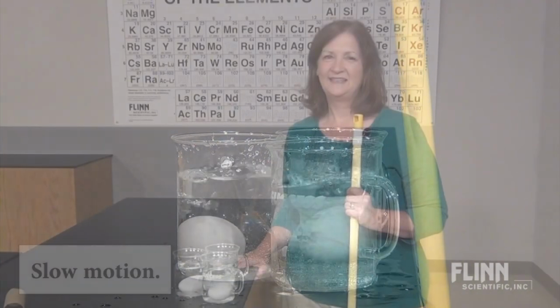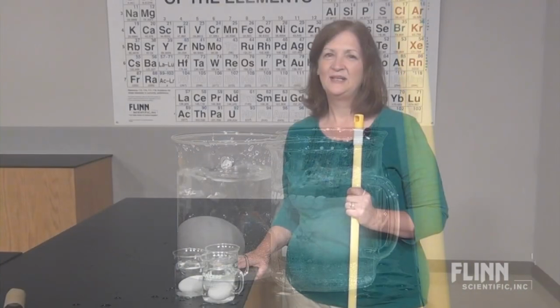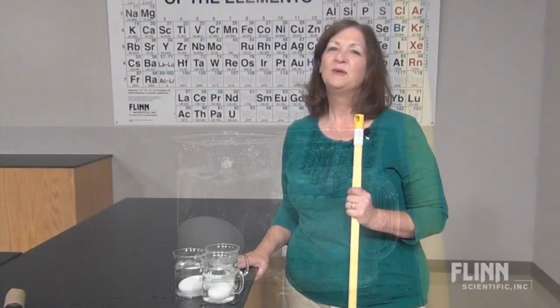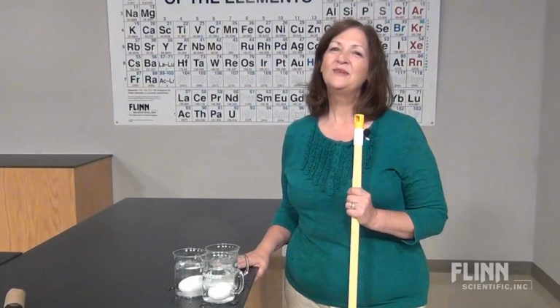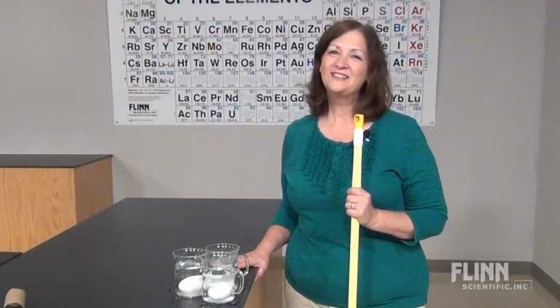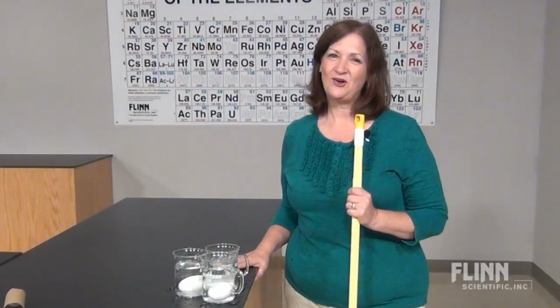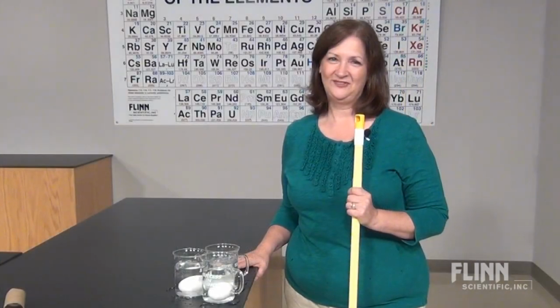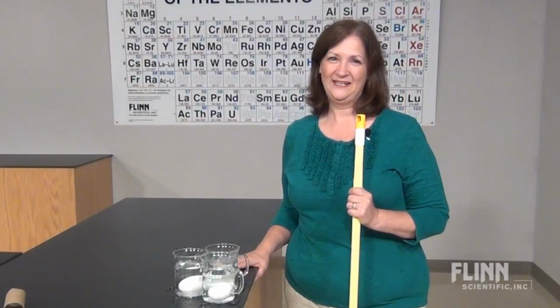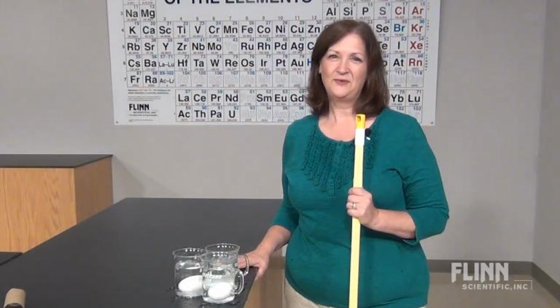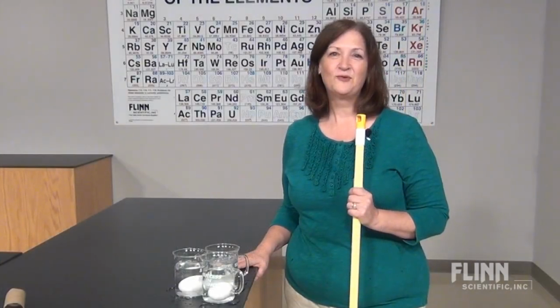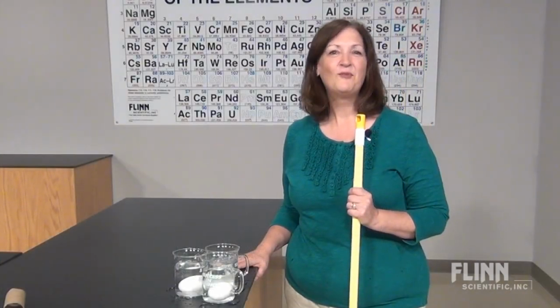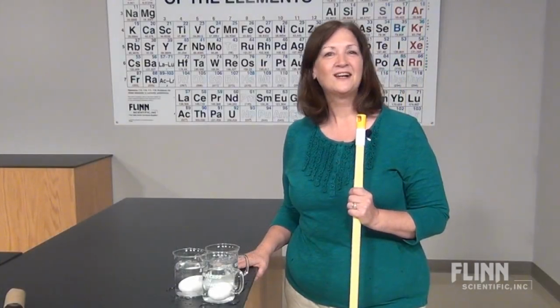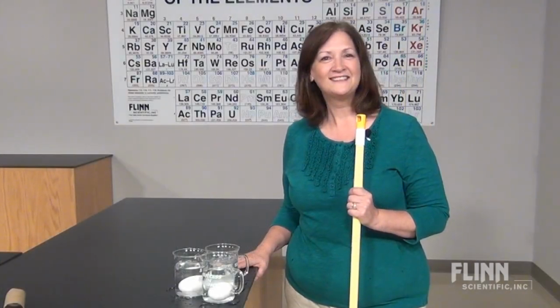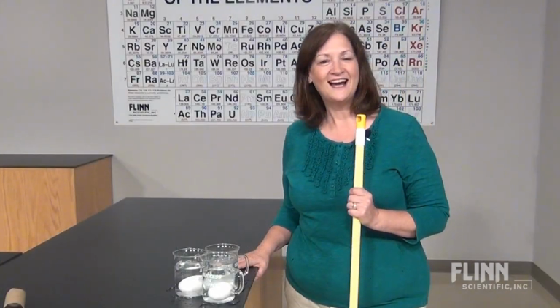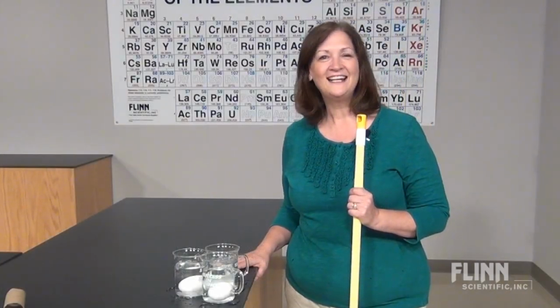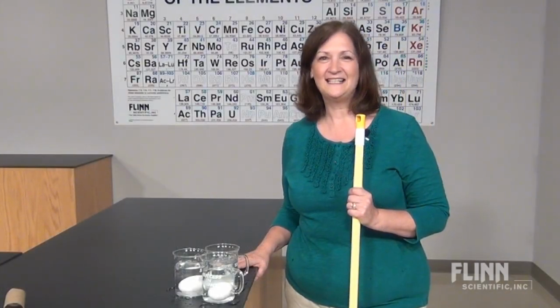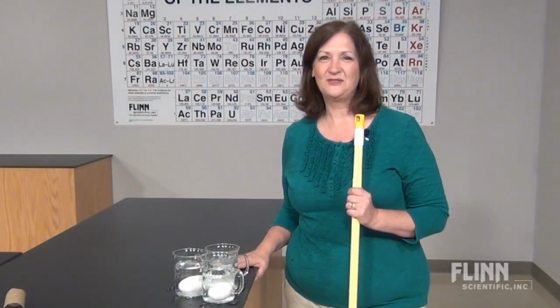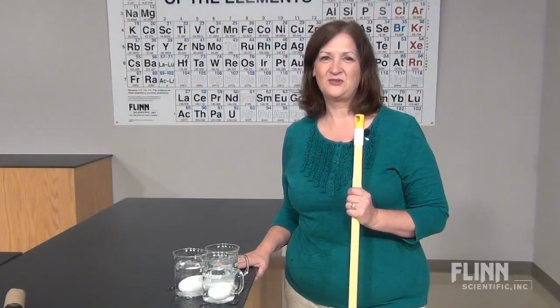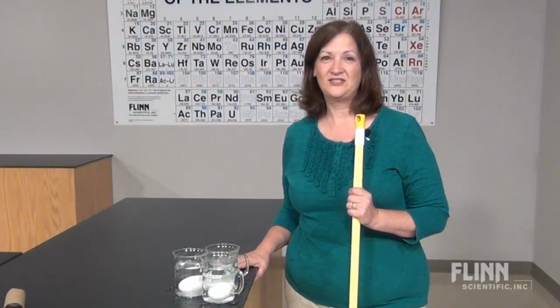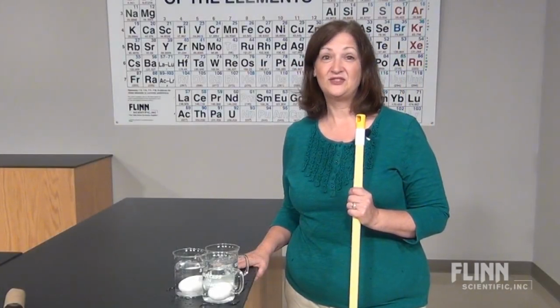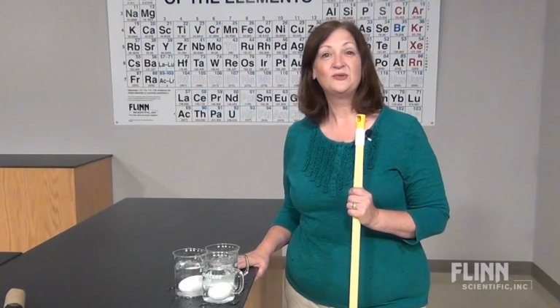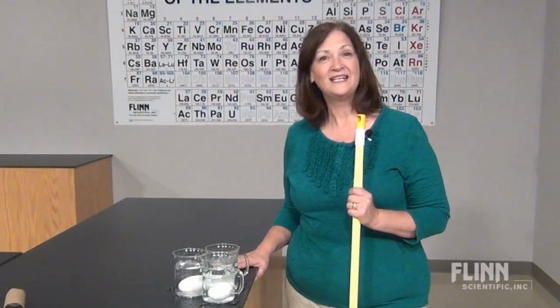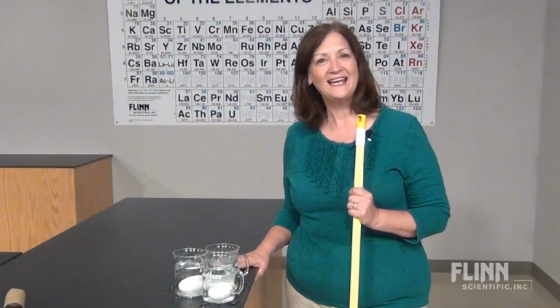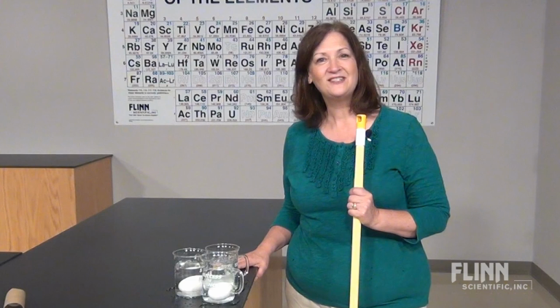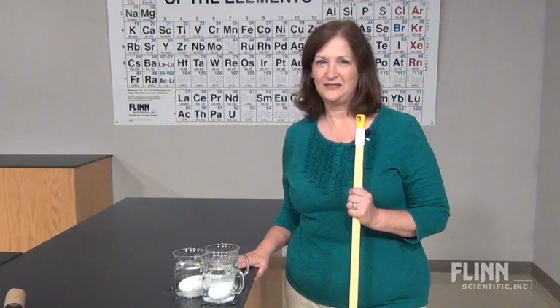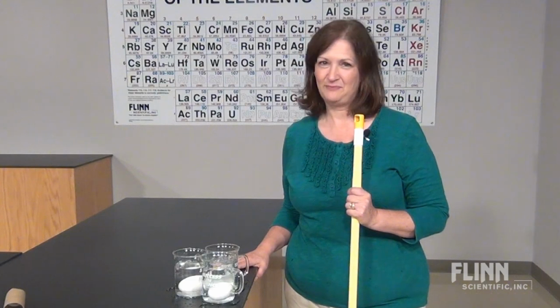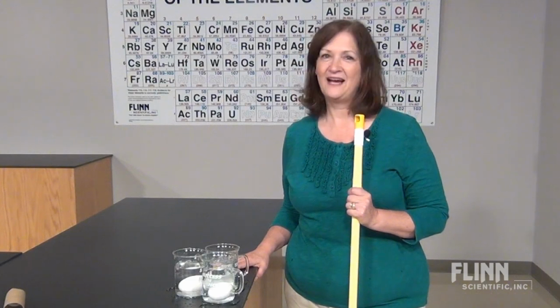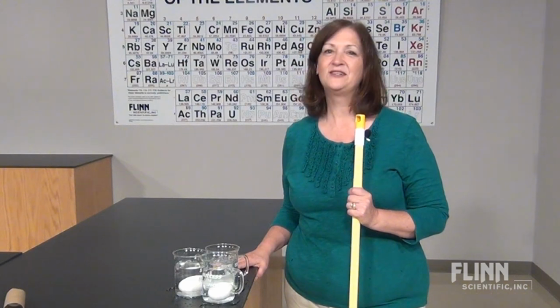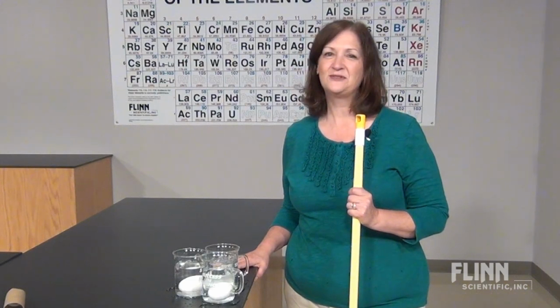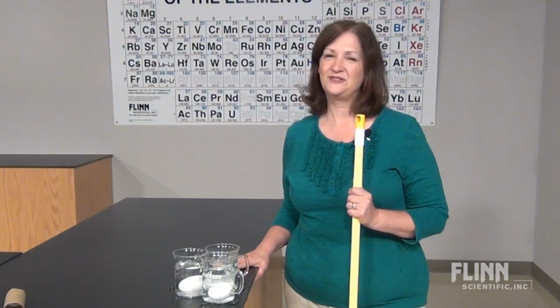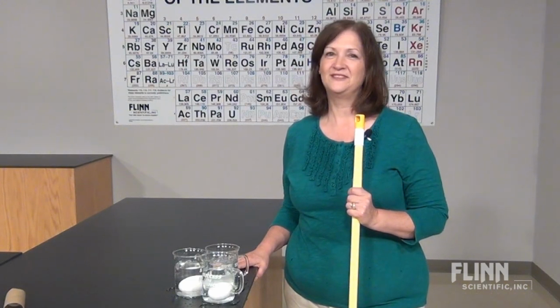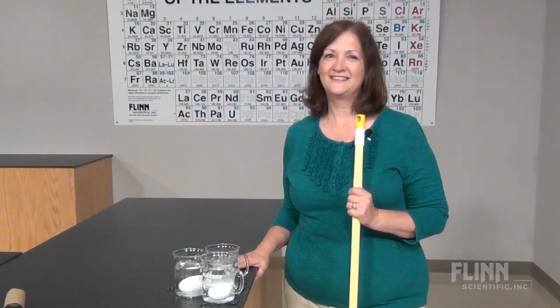Please call Flynn for more exciting demonstrations to engage and inspire your students.